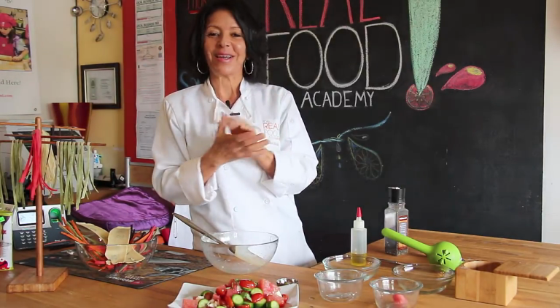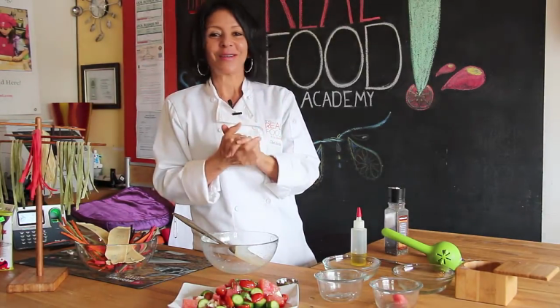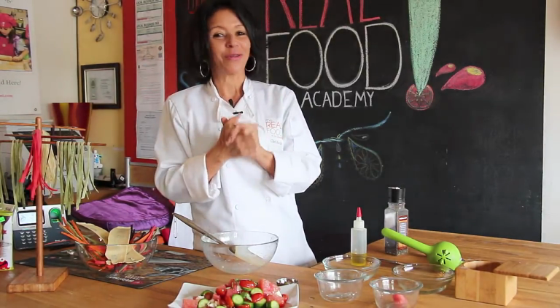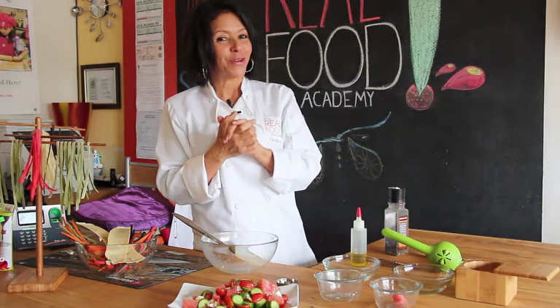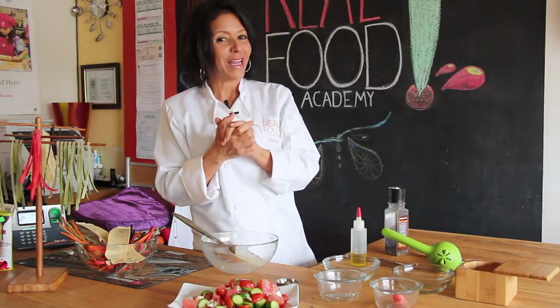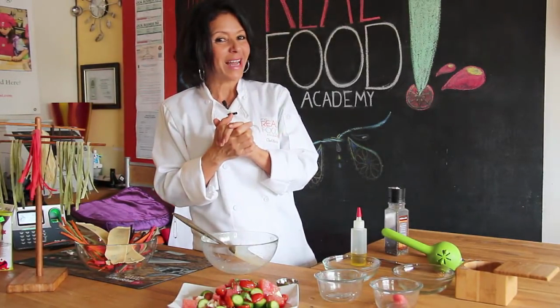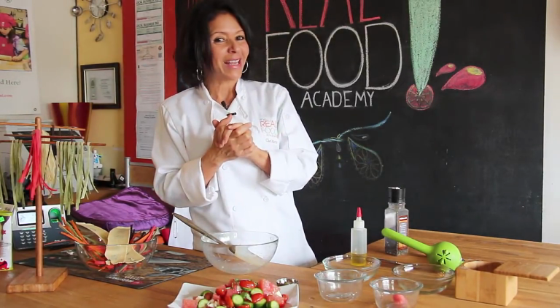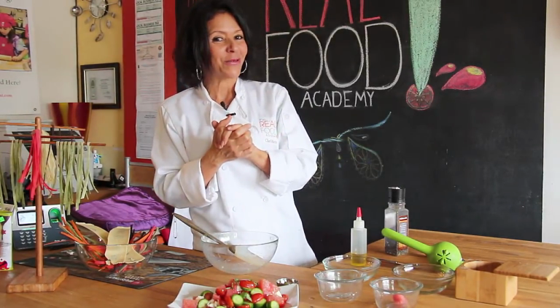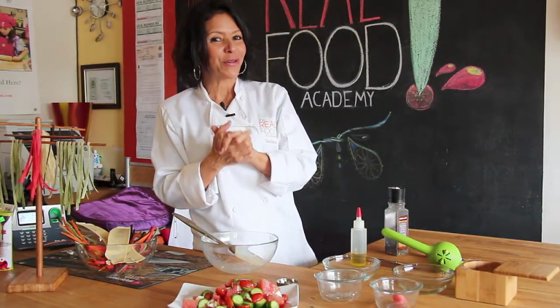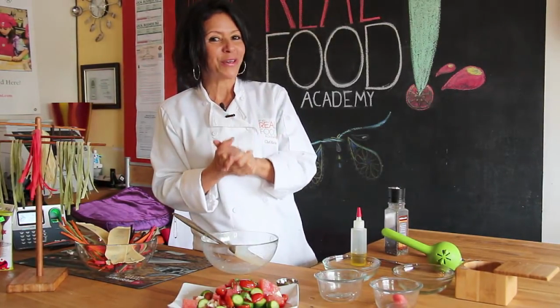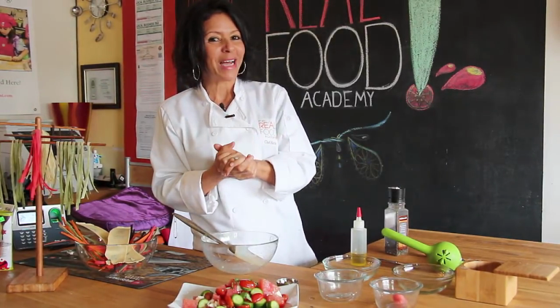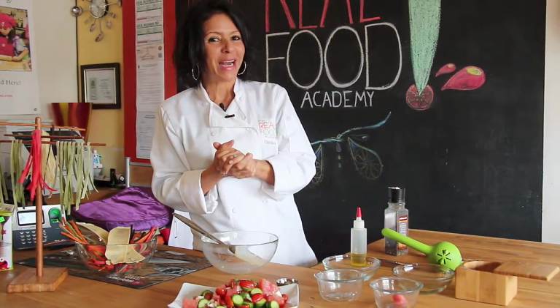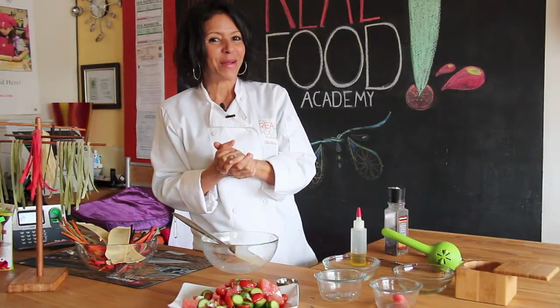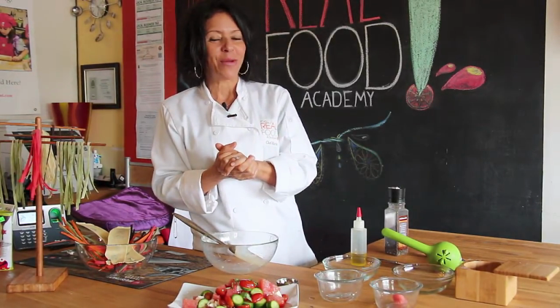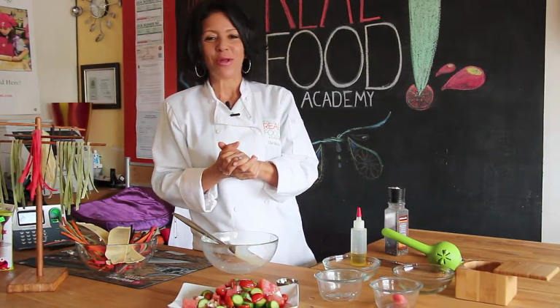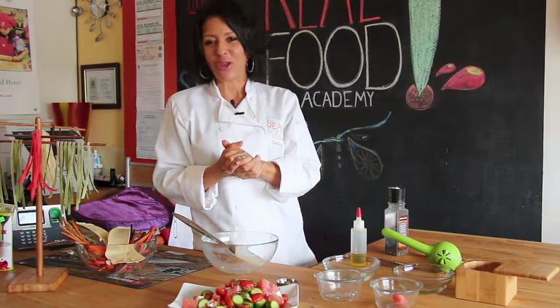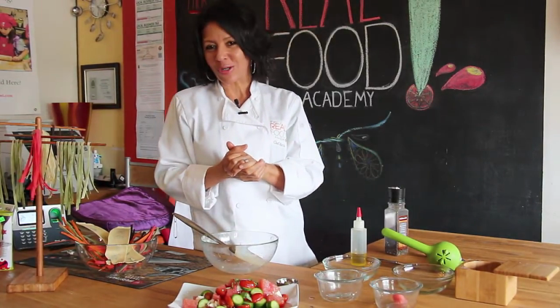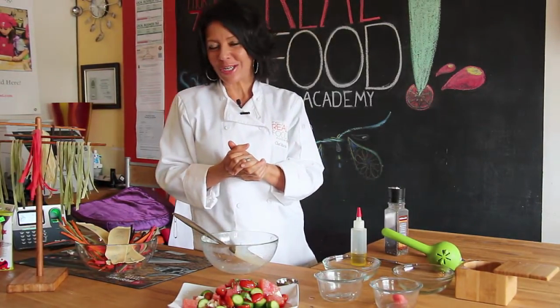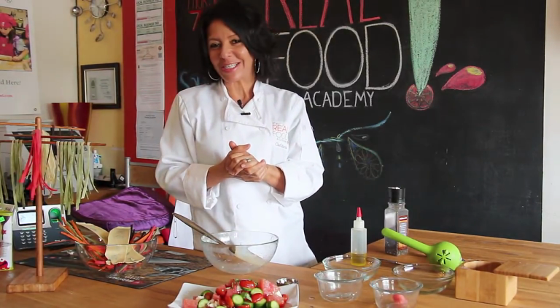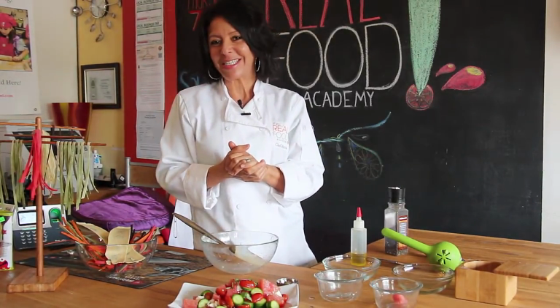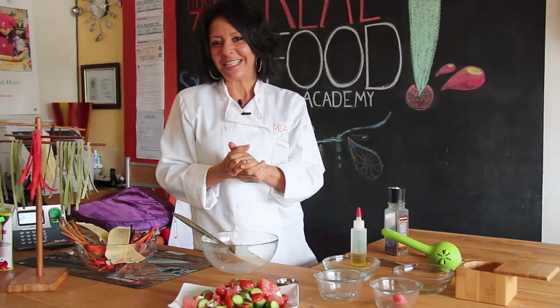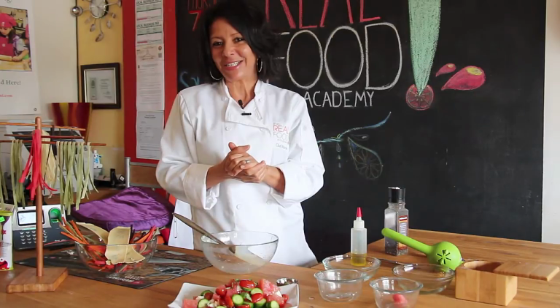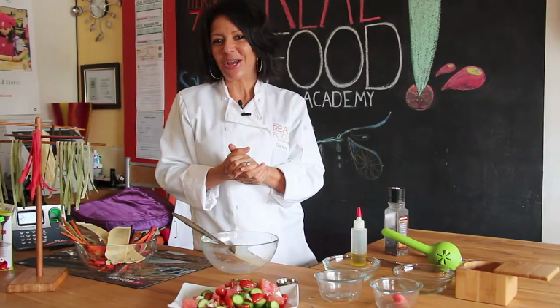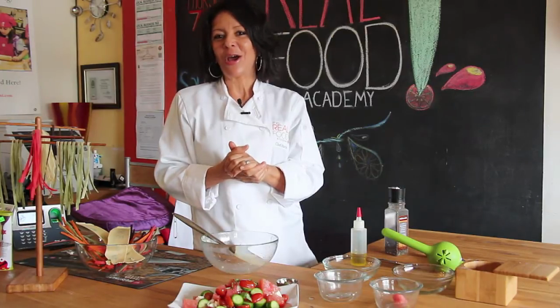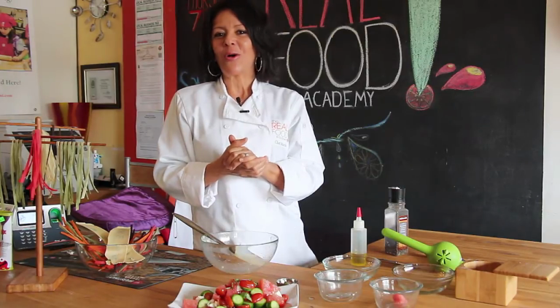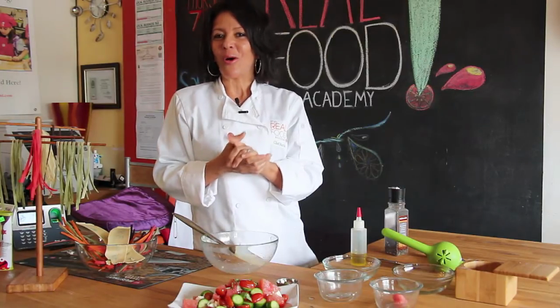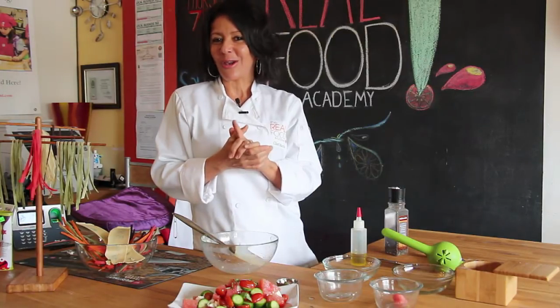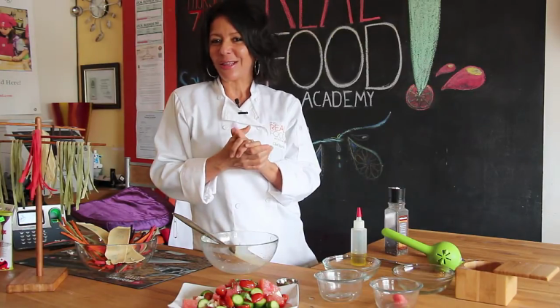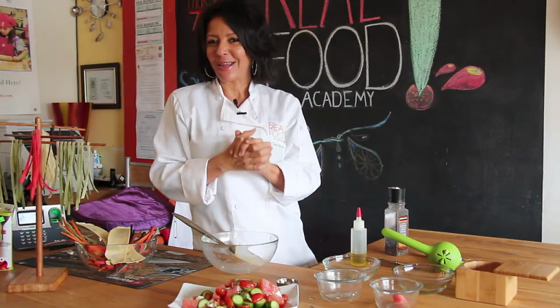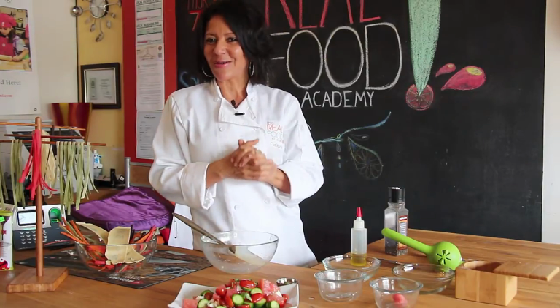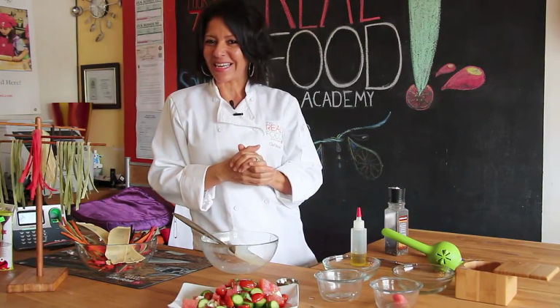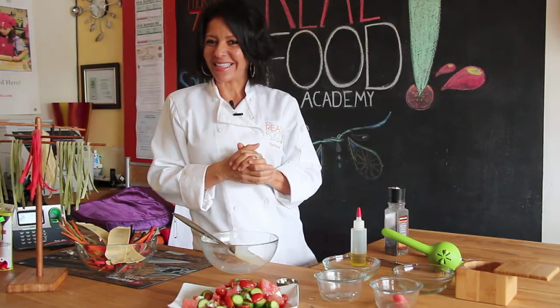And don't forget at the Real Food Academy, we don't change the dish, only the ingredients.